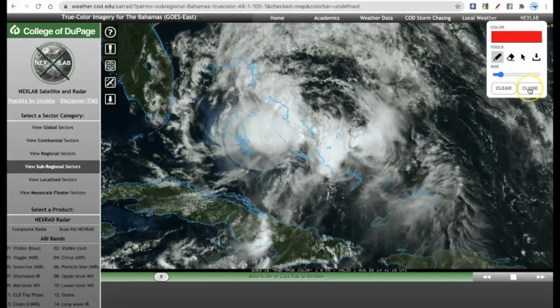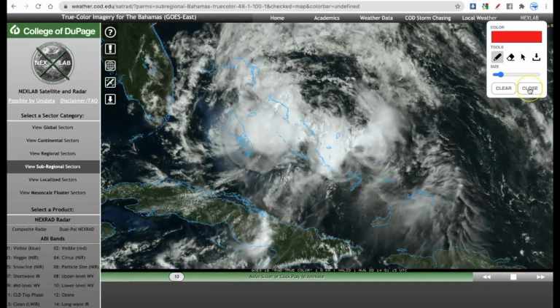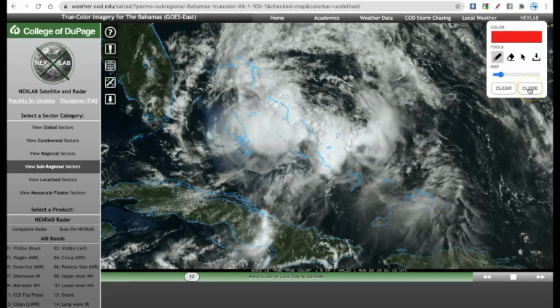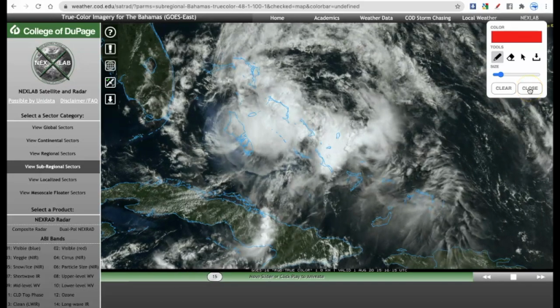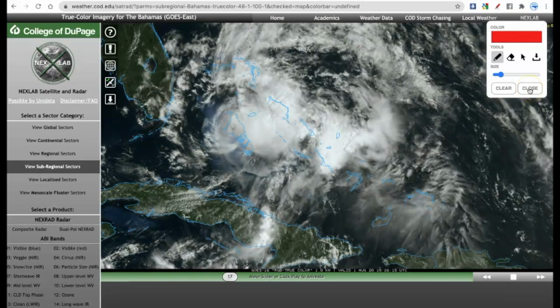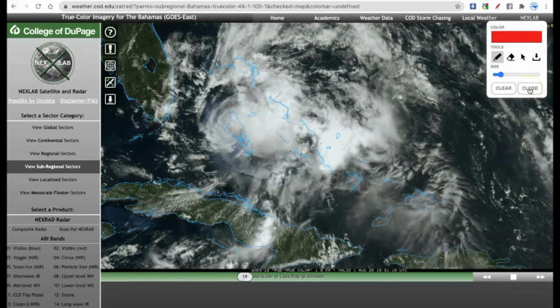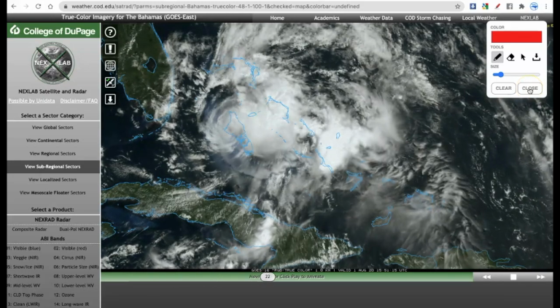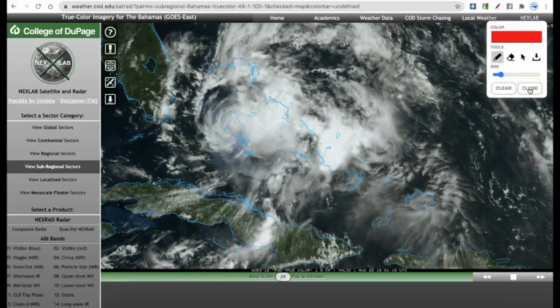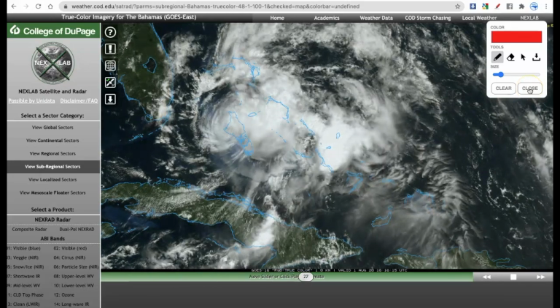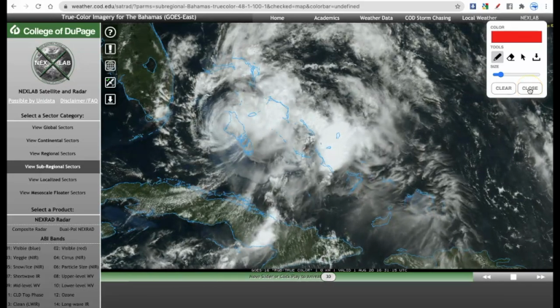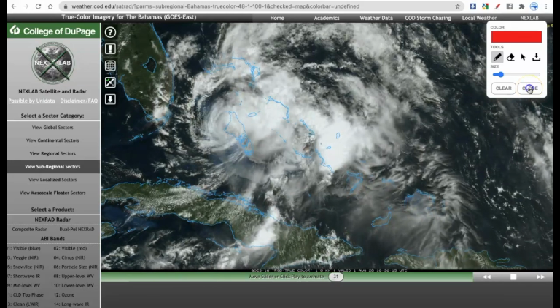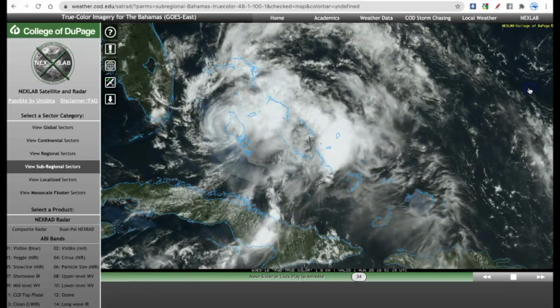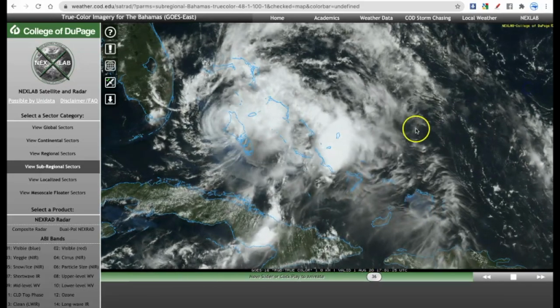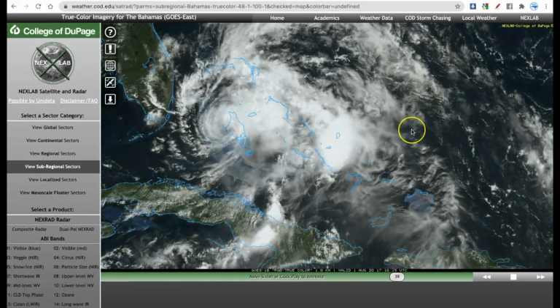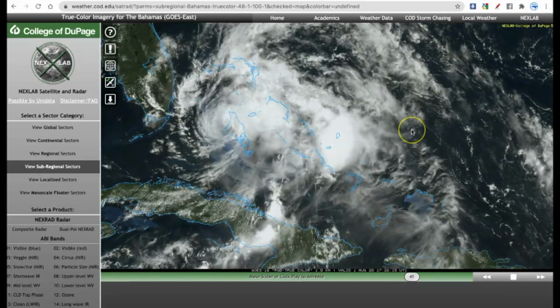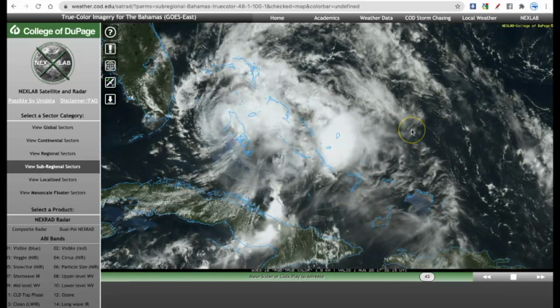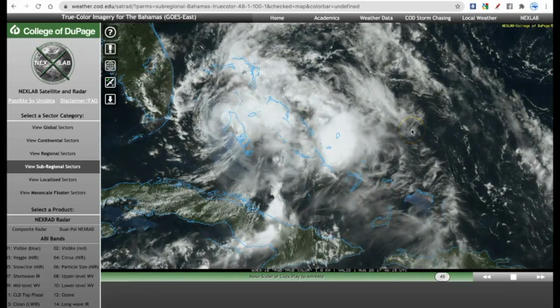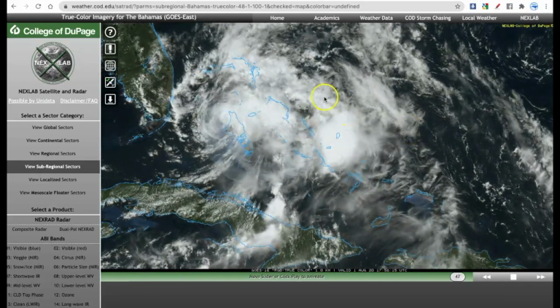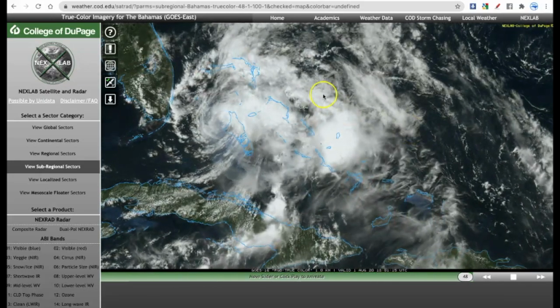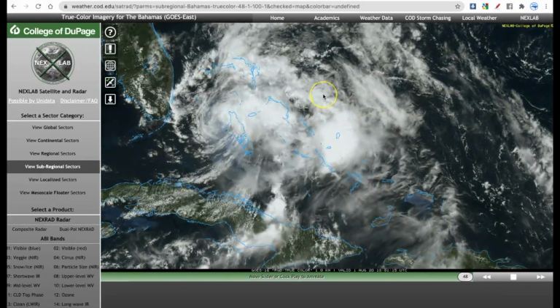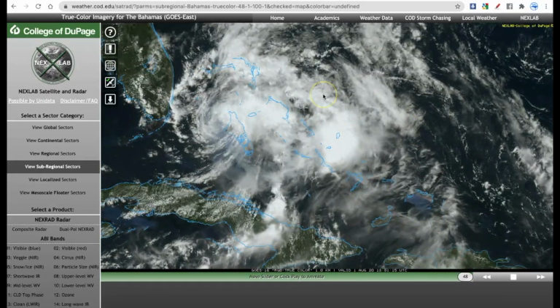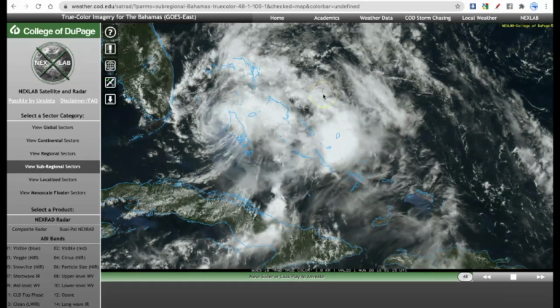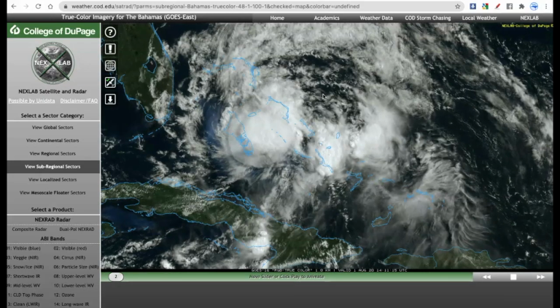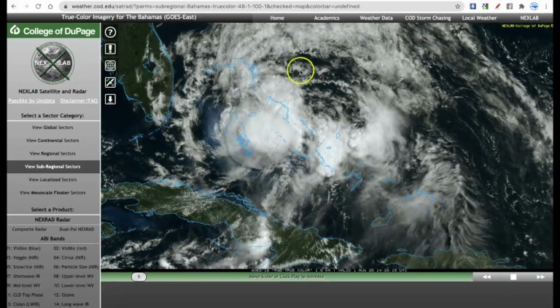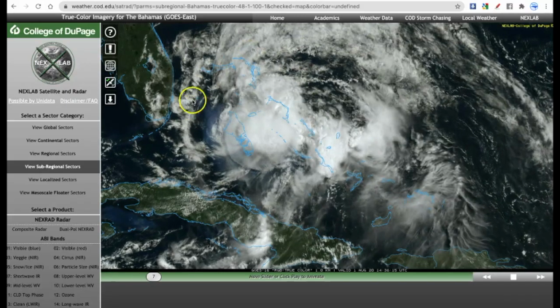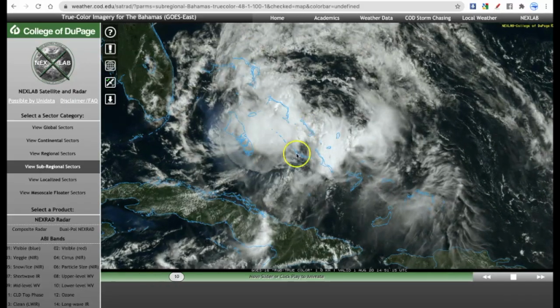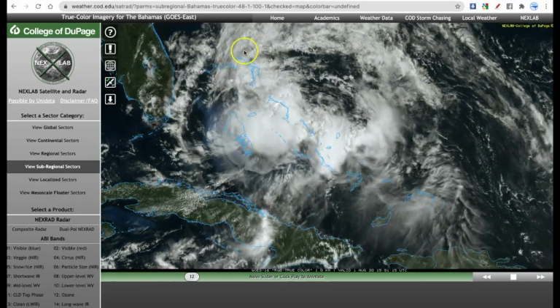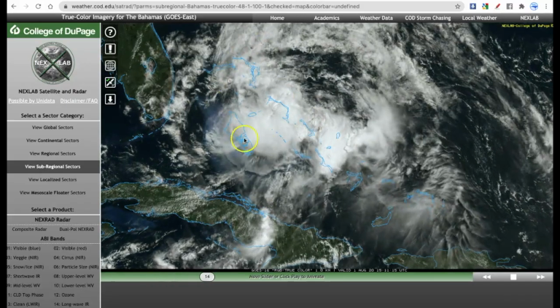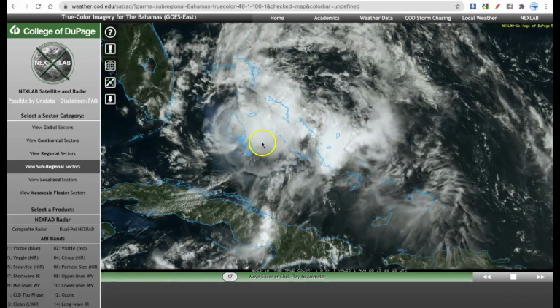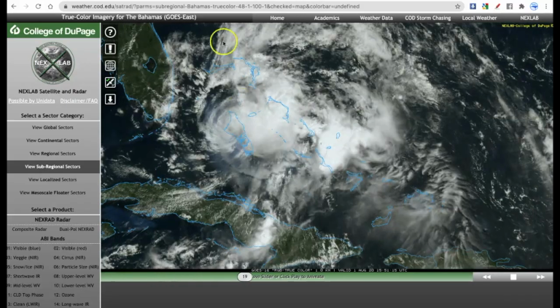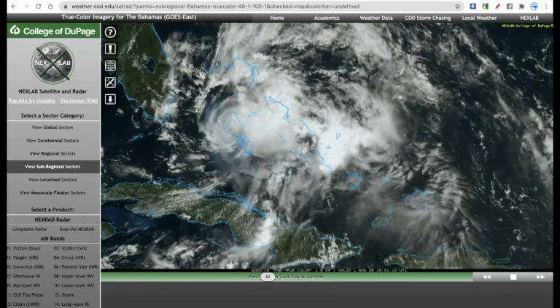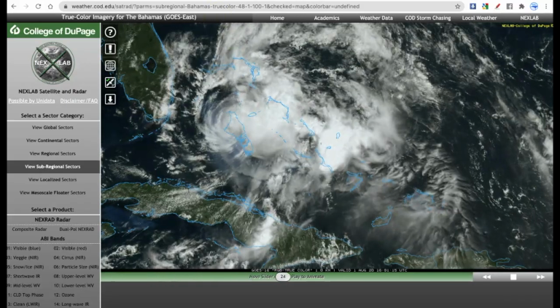The National Hurricane Center, as of the 2 p.m. update, did keep it as a minimal hurricane. But again, it doesn't look like much of that right now.